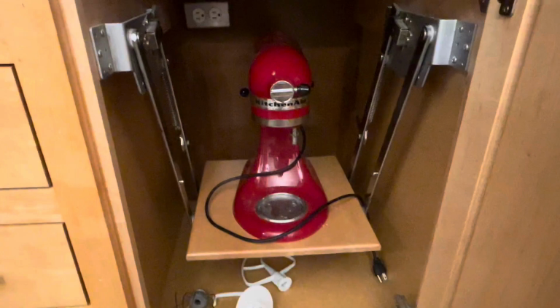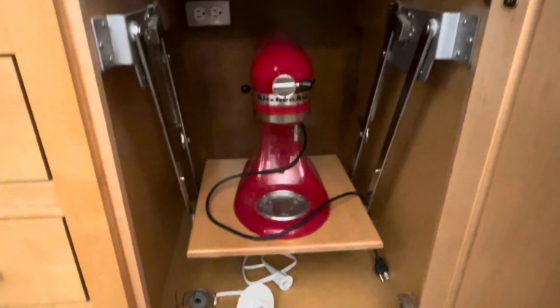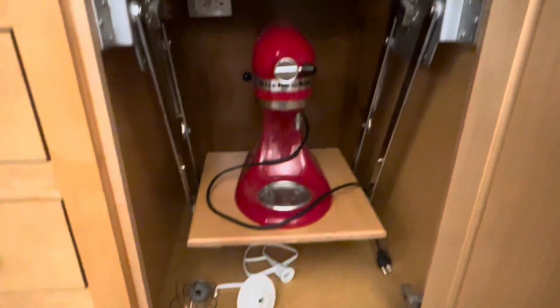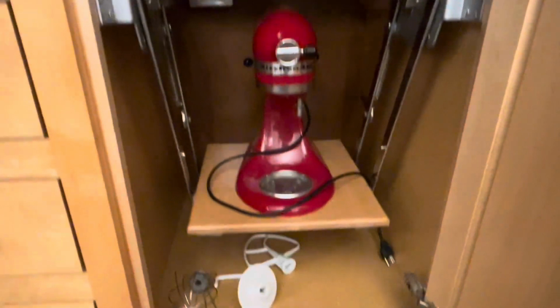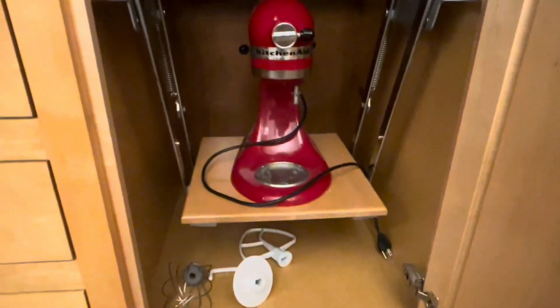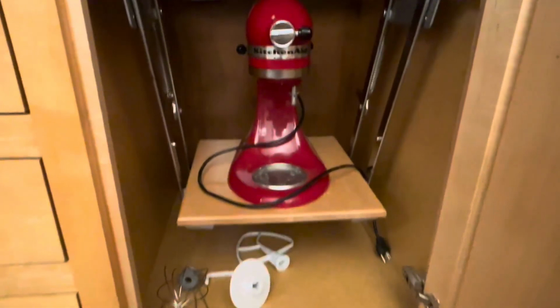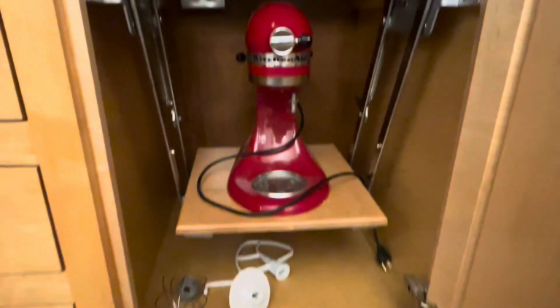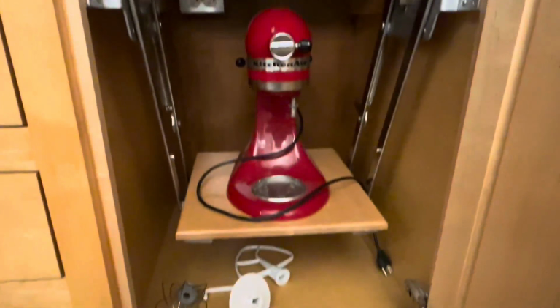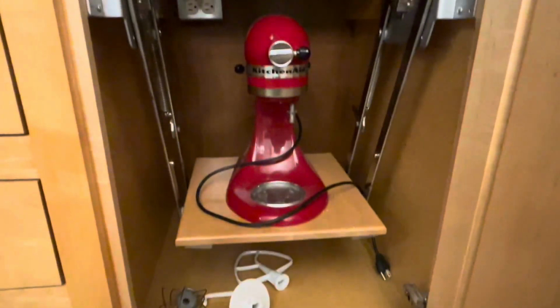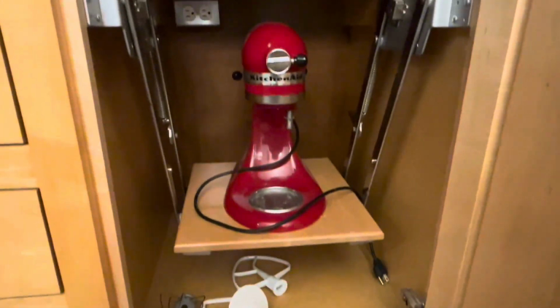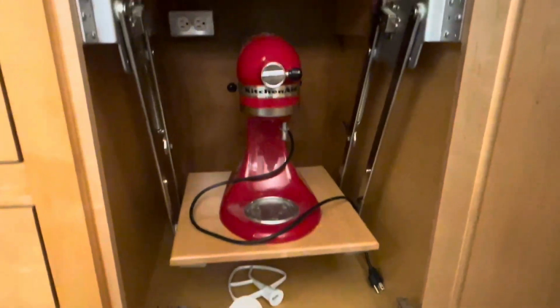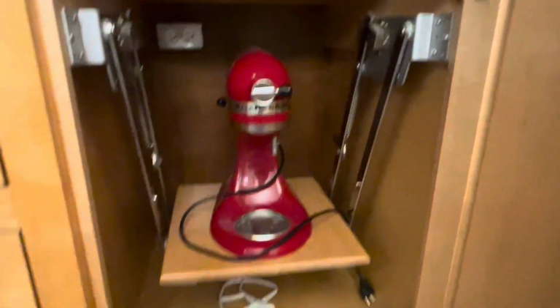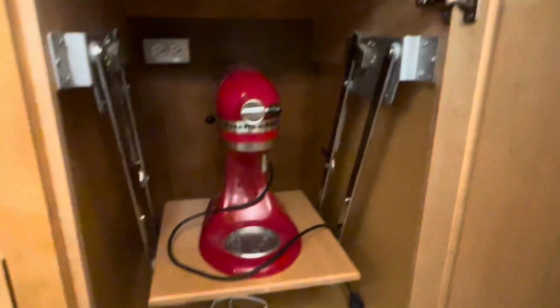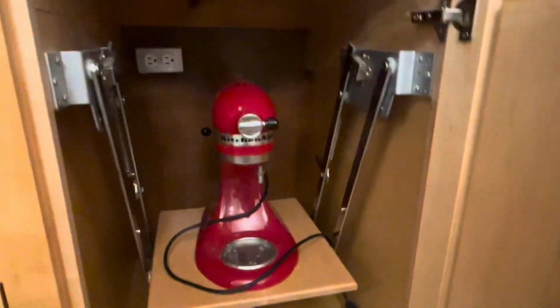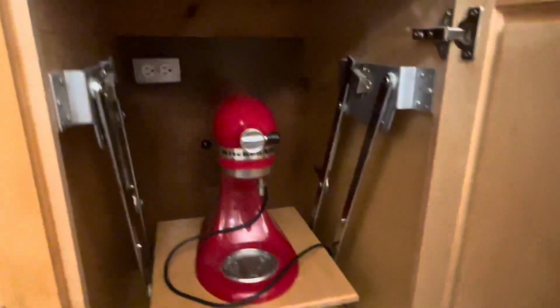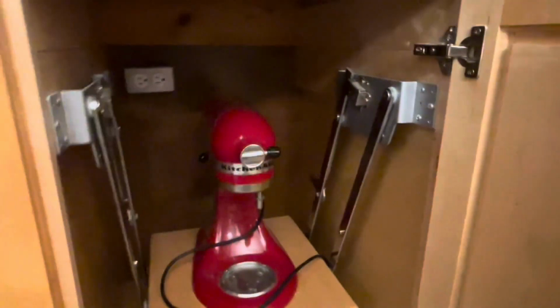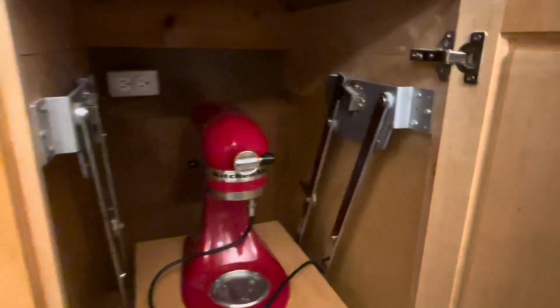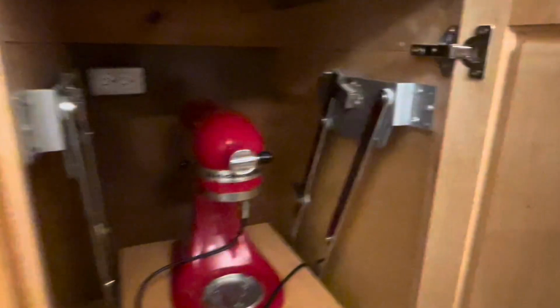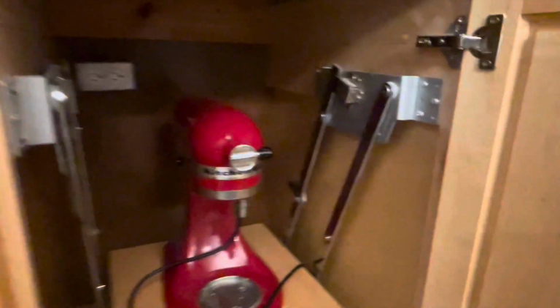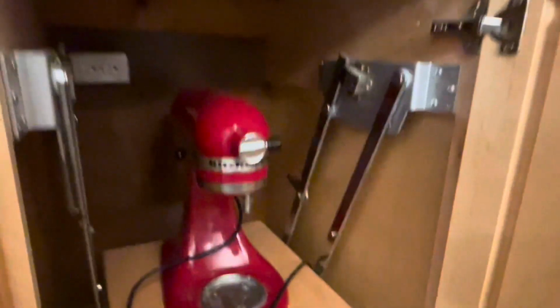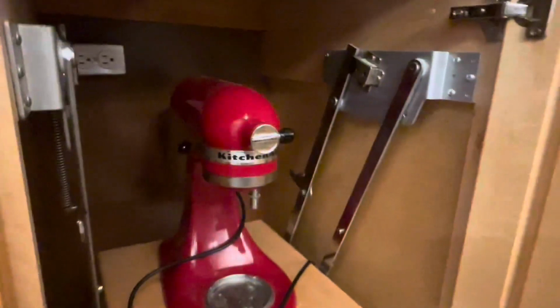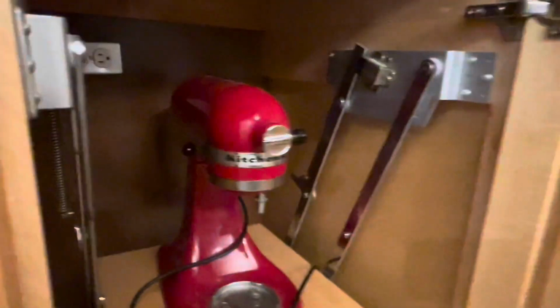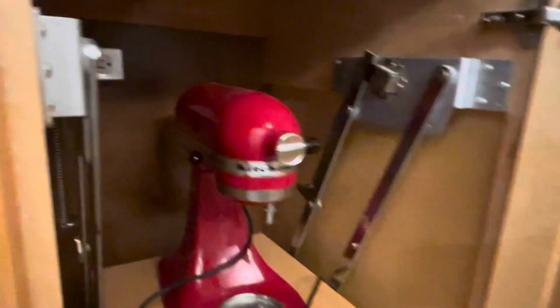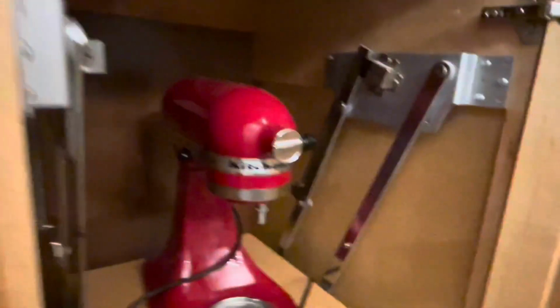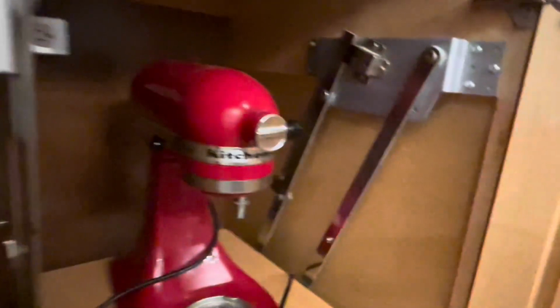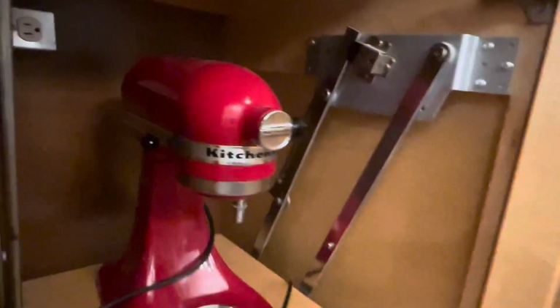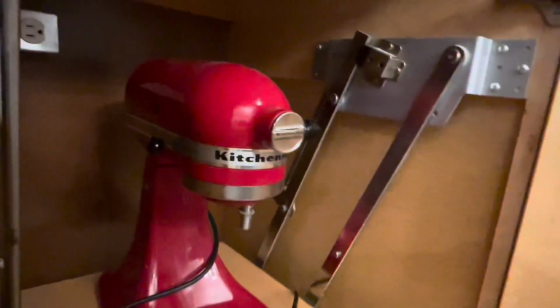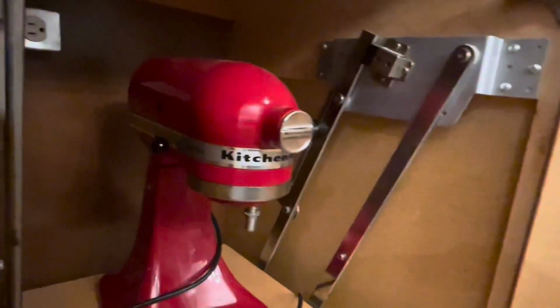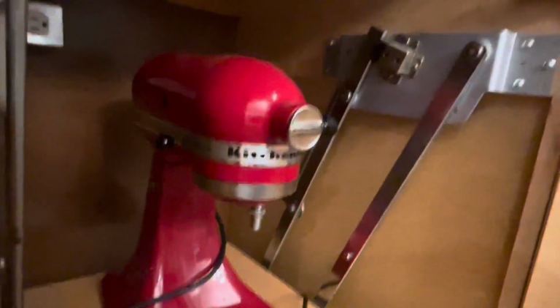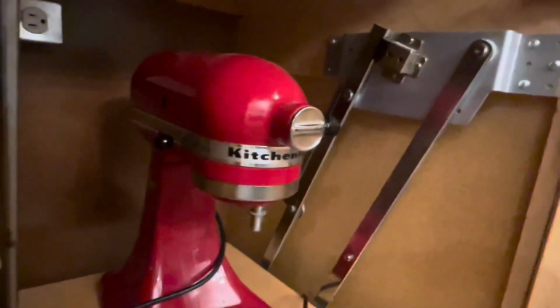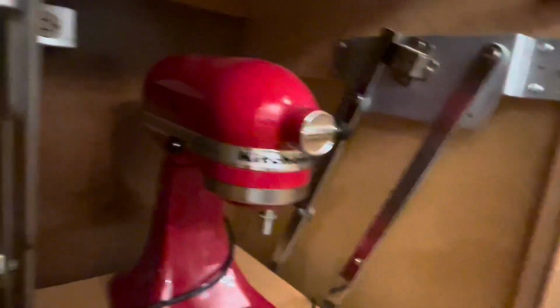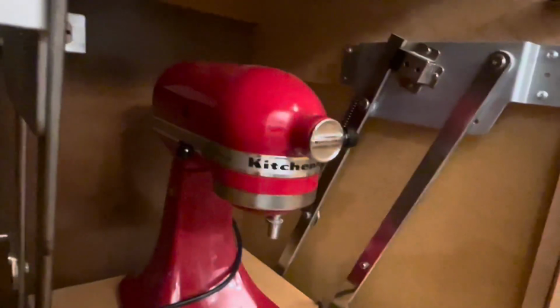Hey everybody, so today I will be reviewing this red KitchenAid stand mixer.